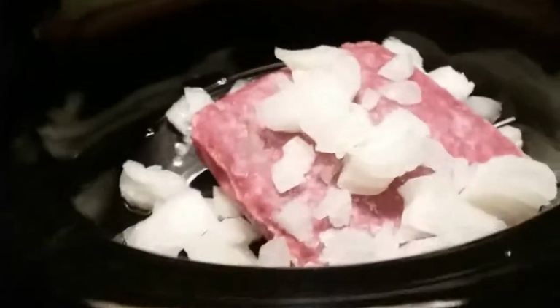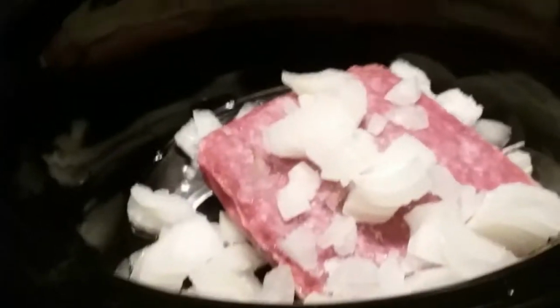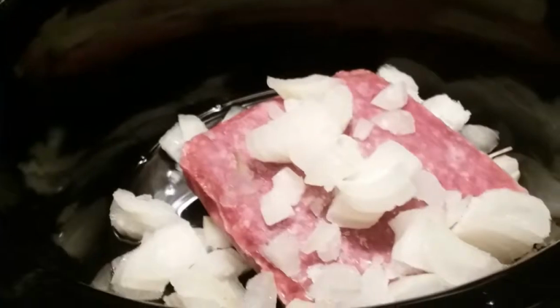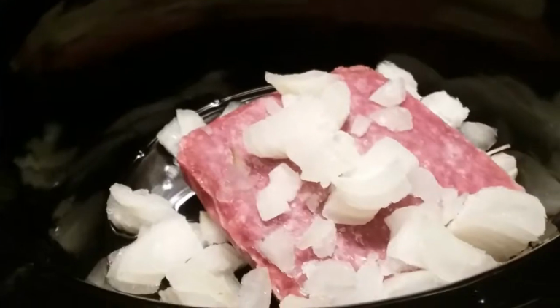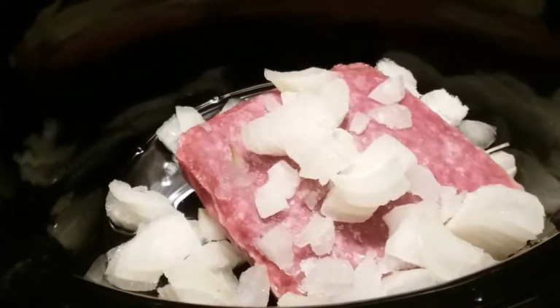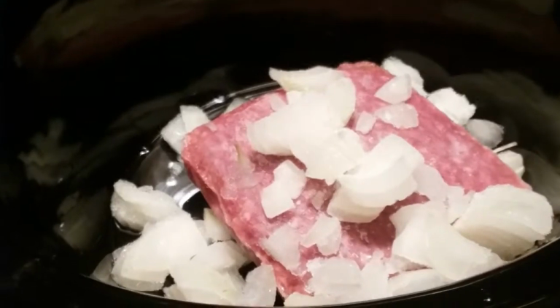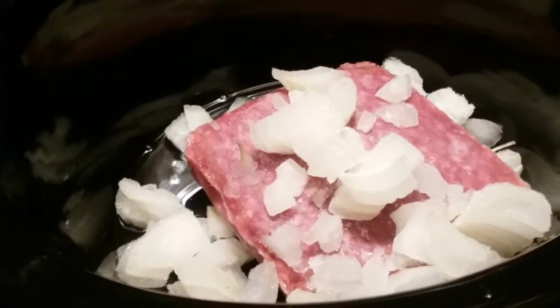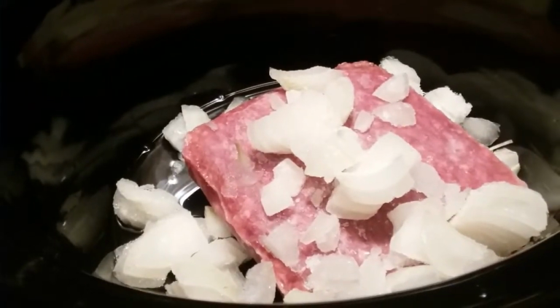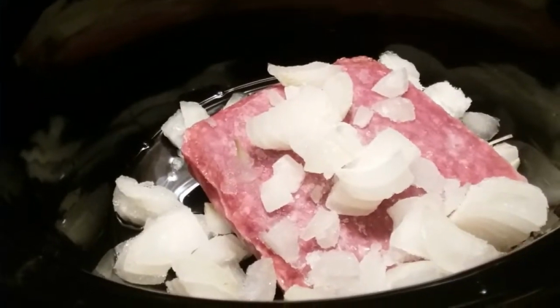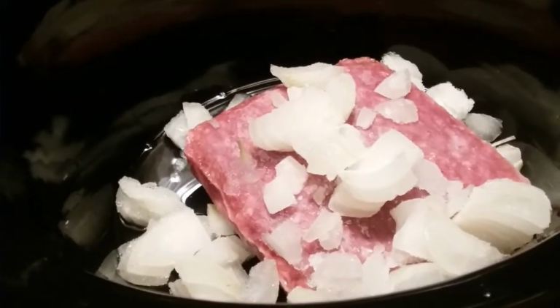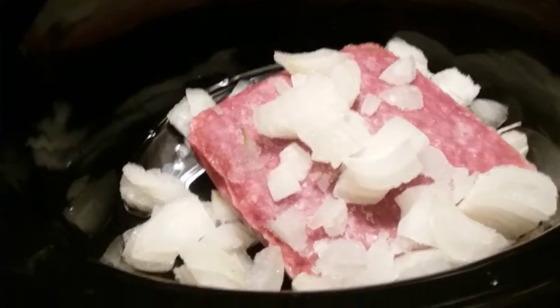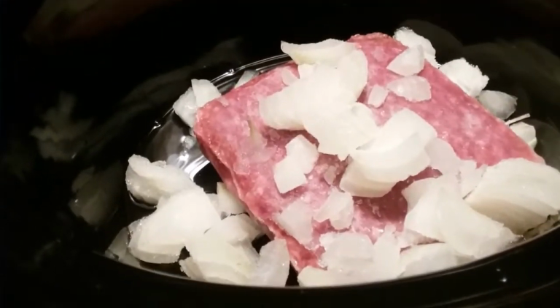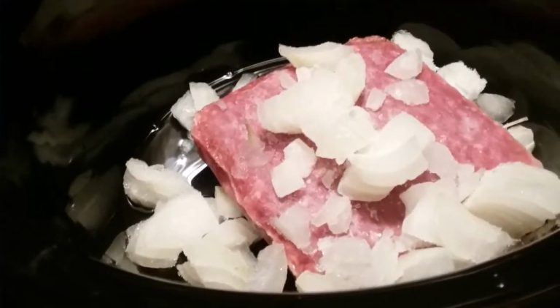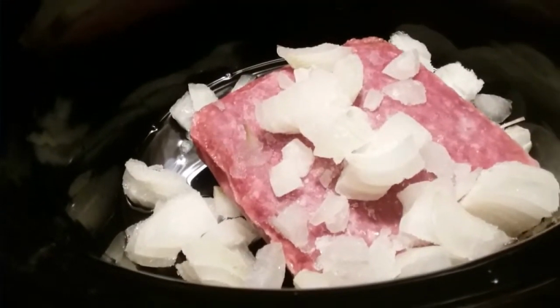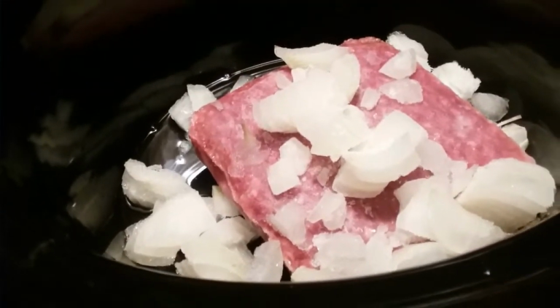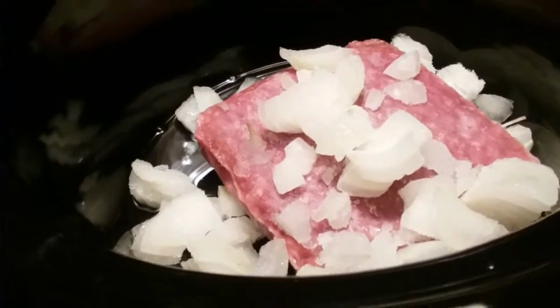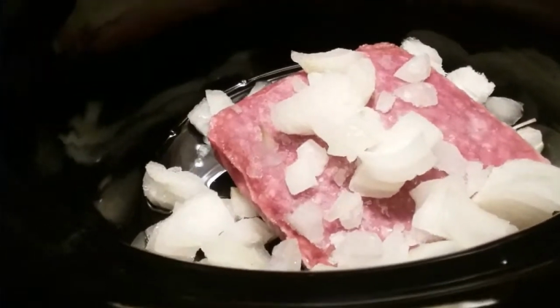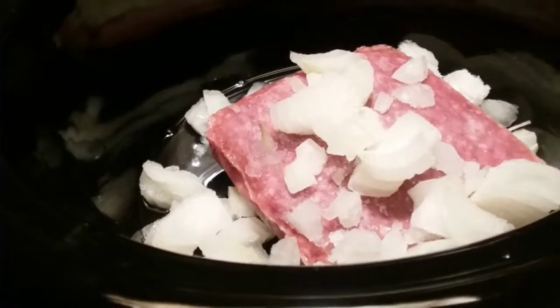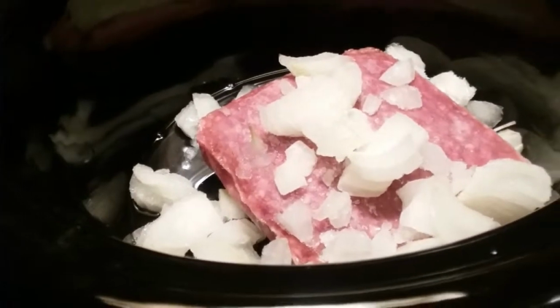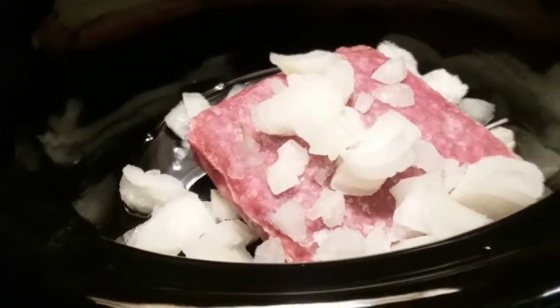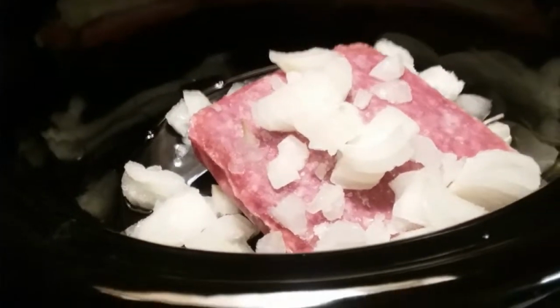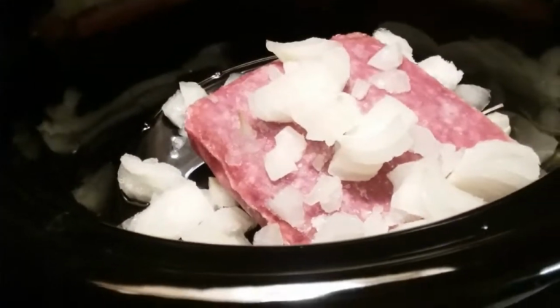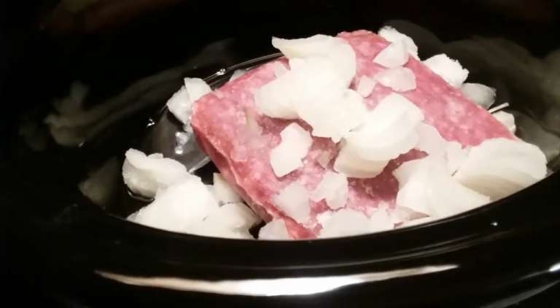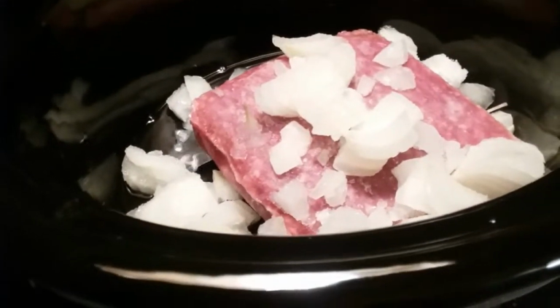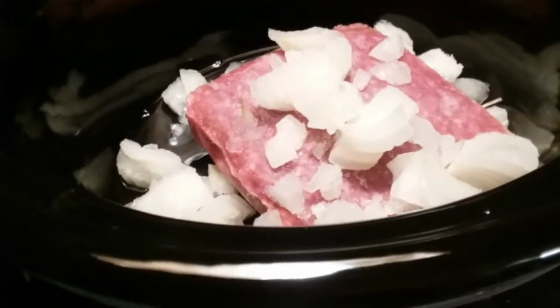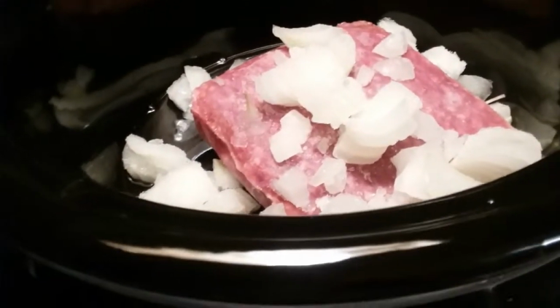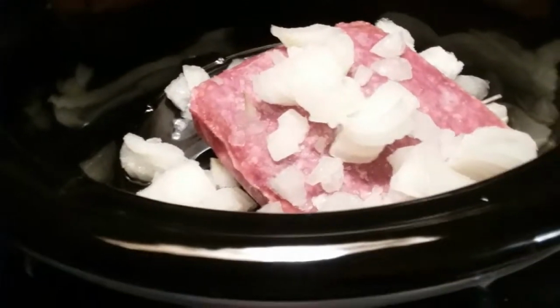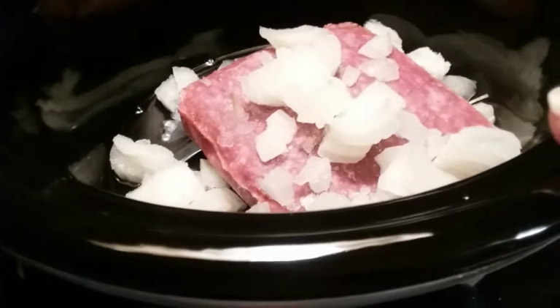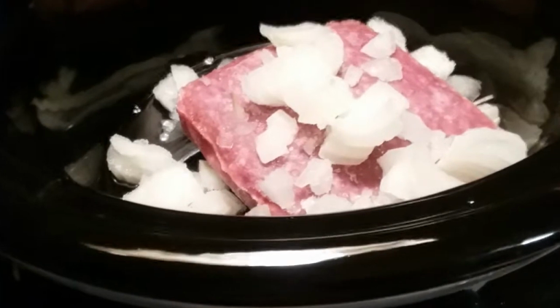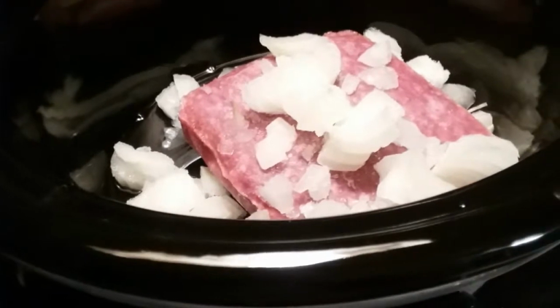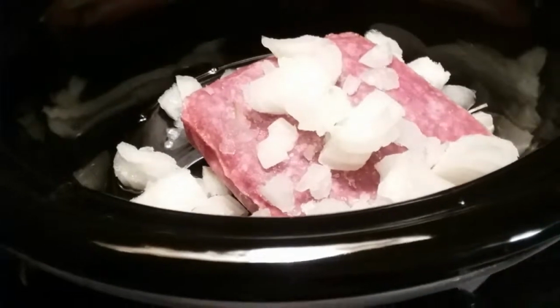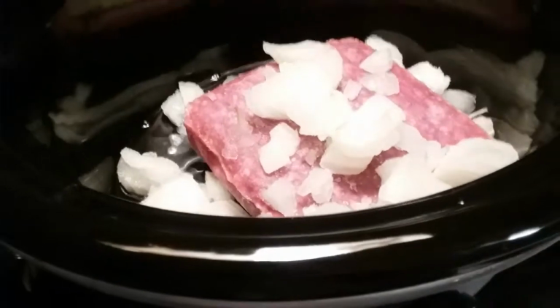Alright y'all, I went ahead and put some onions in. I'm just going to put a little seasoning in and let this cook. I'll put the green peppers in later.